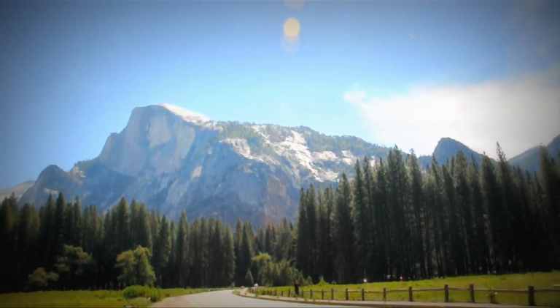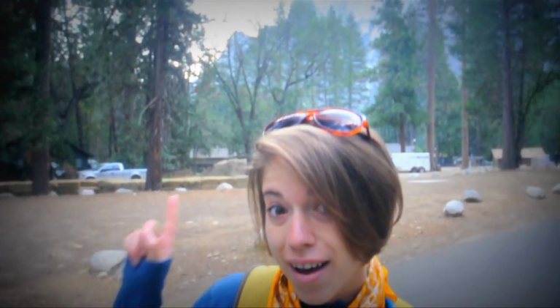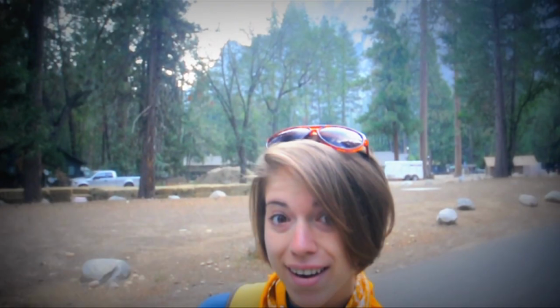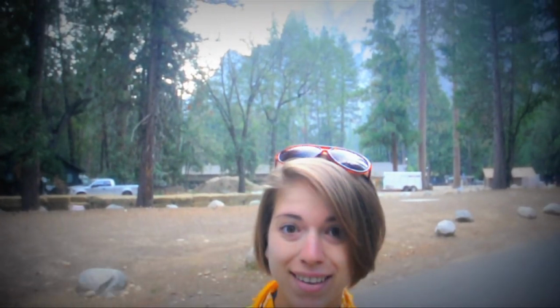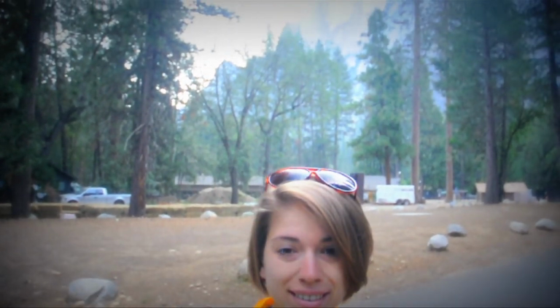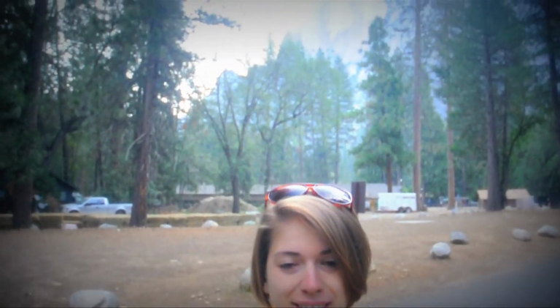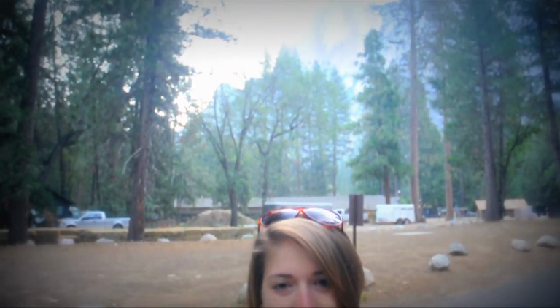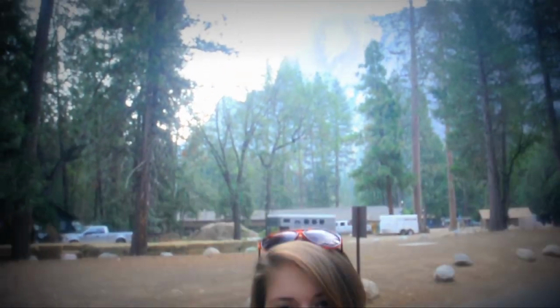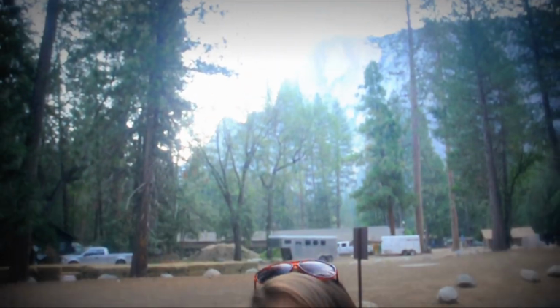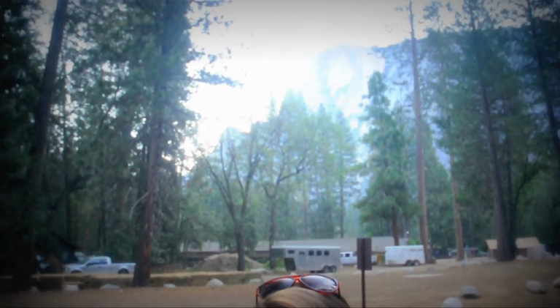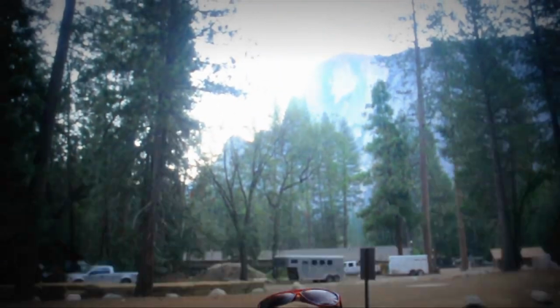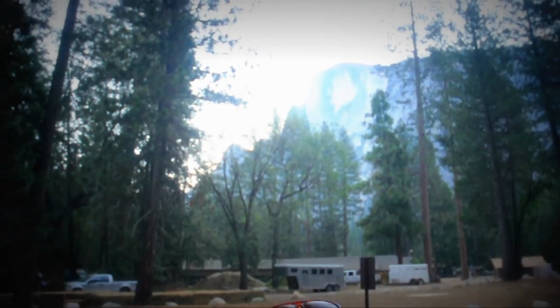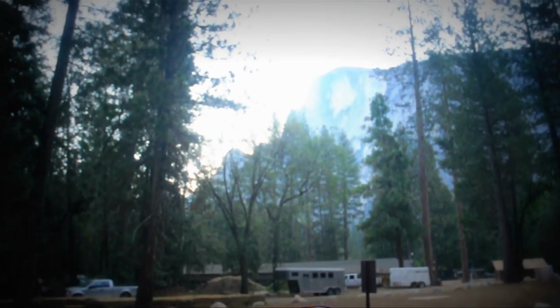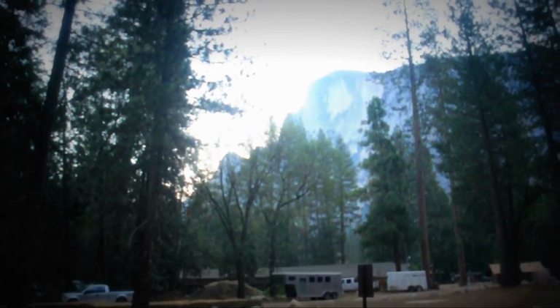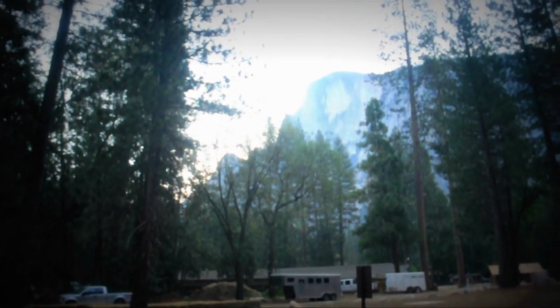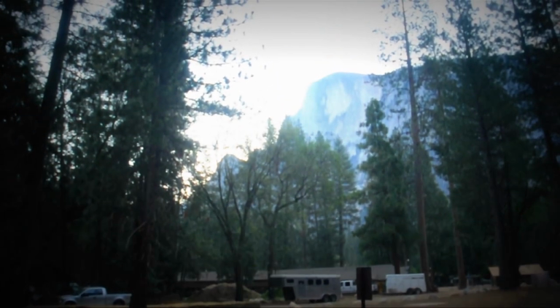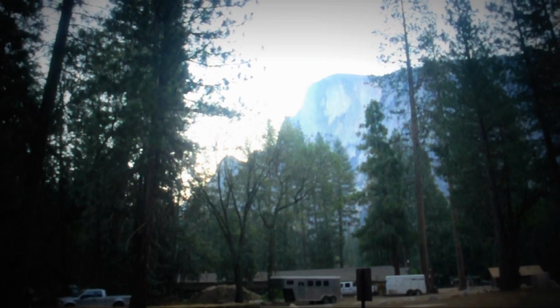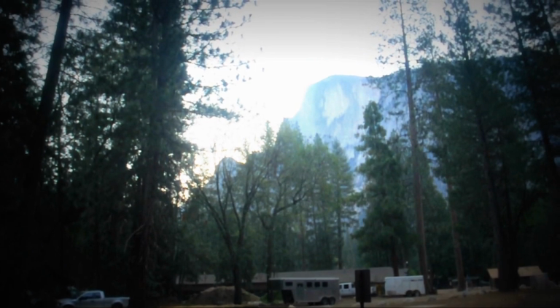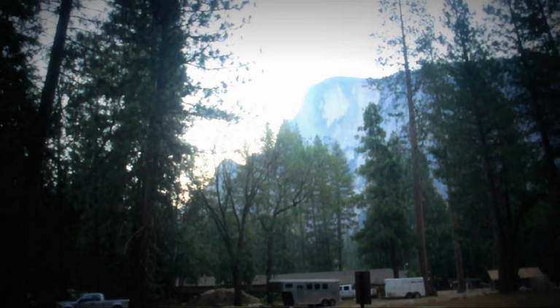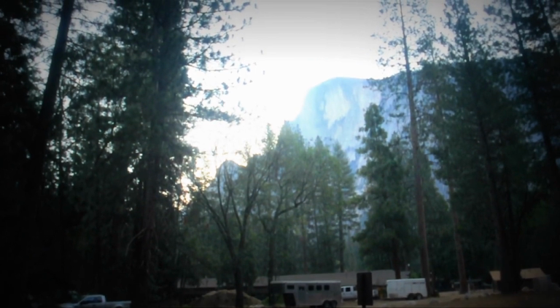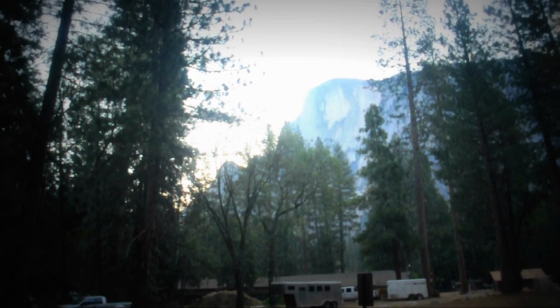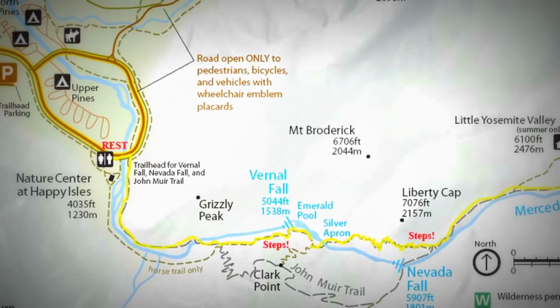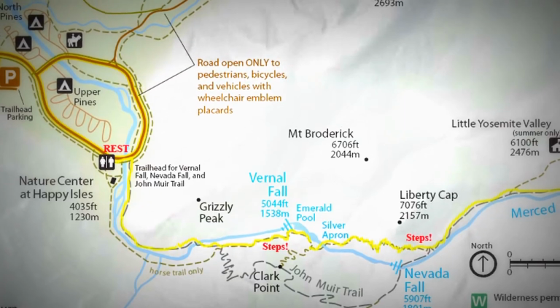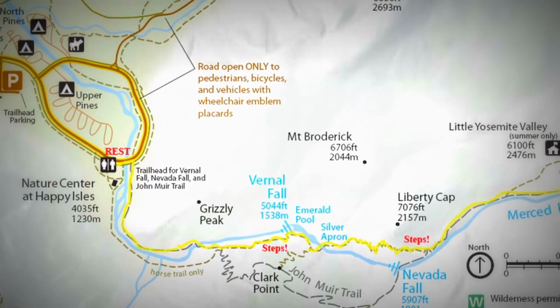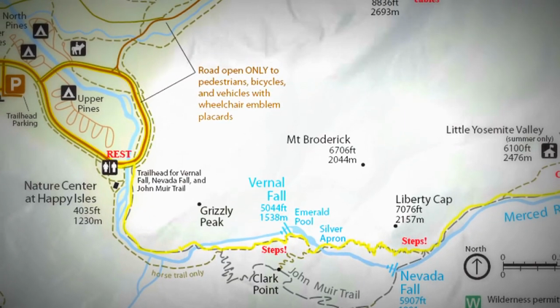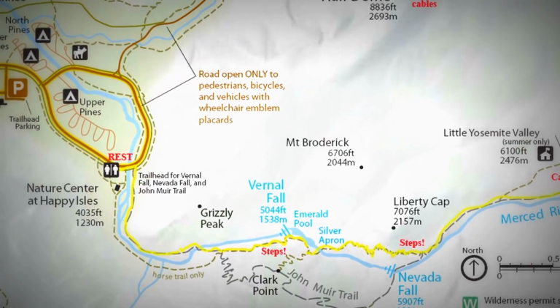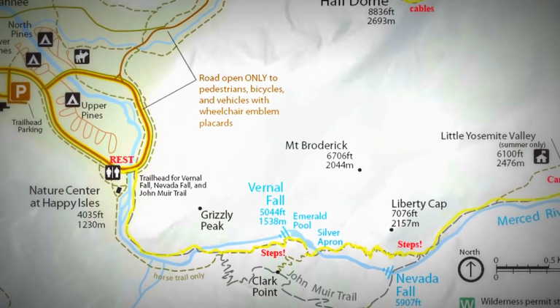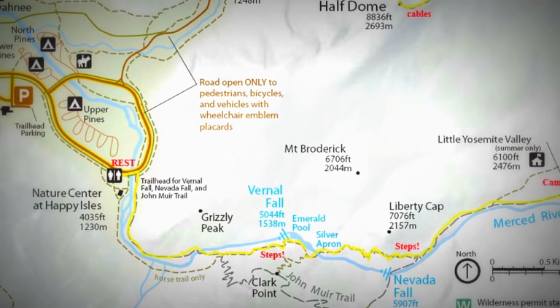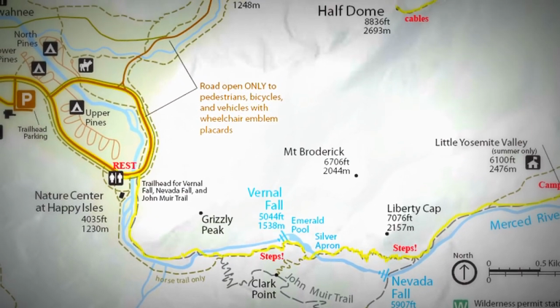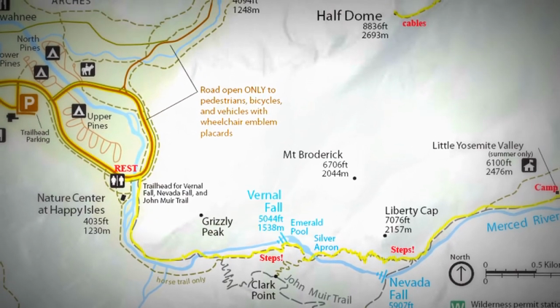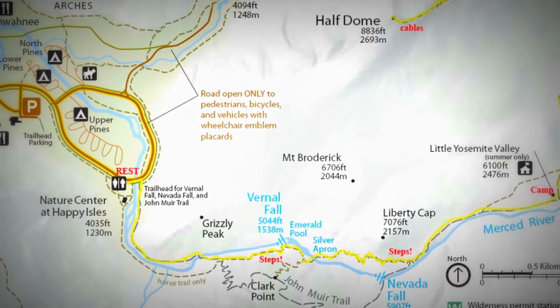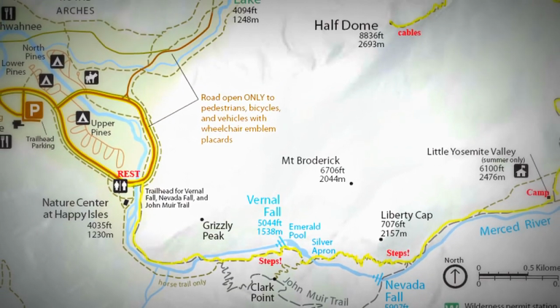This granite structure rises more than 4,737 feet above the valley floor and is a 16-mile round trip in terms of hikeage.